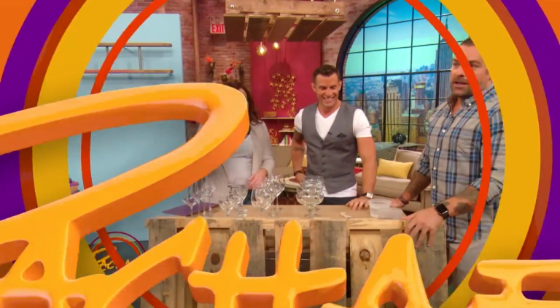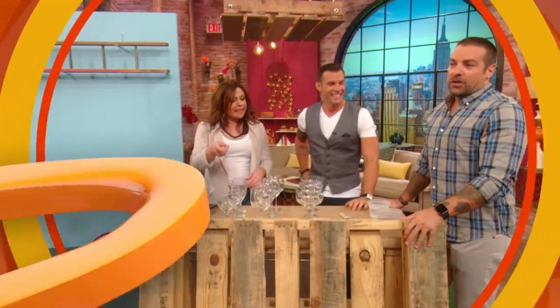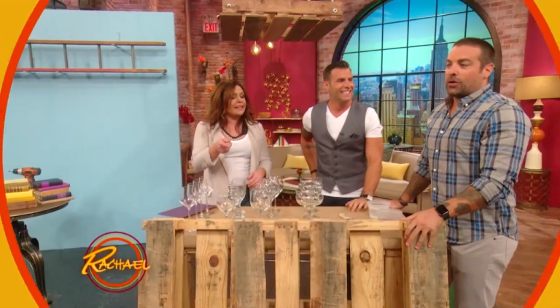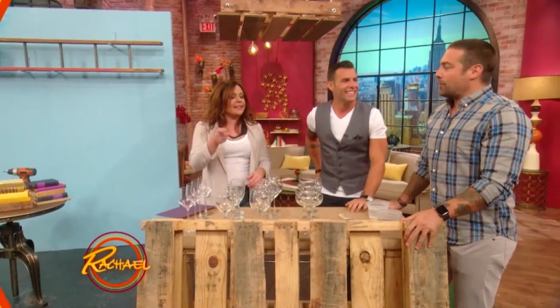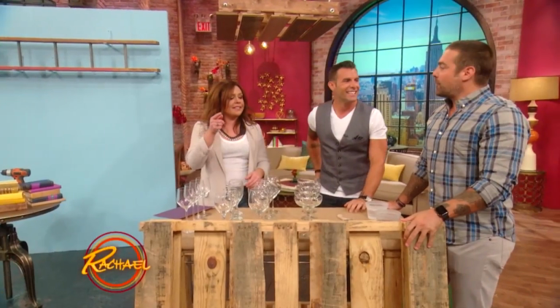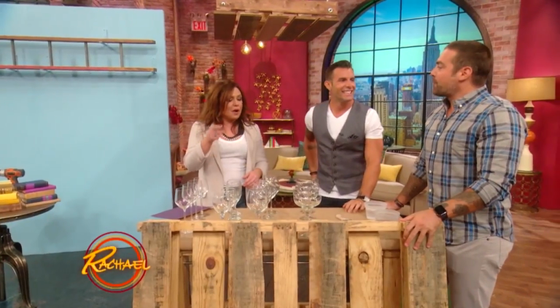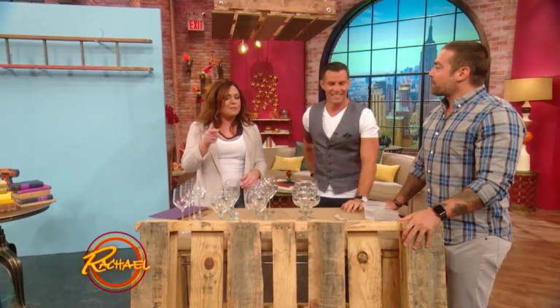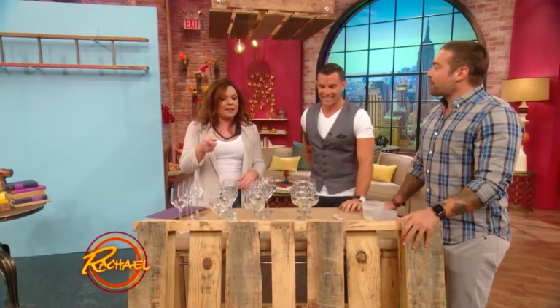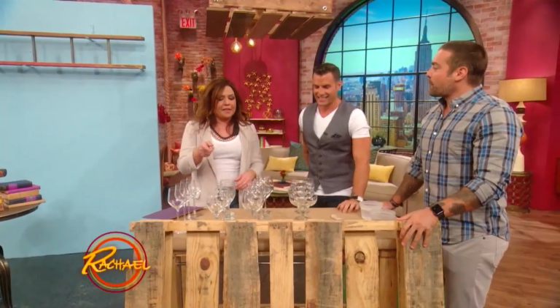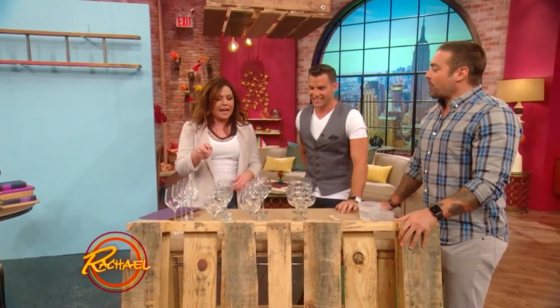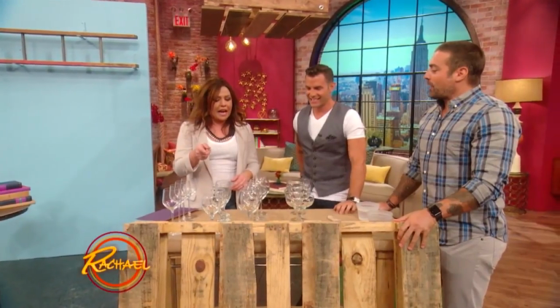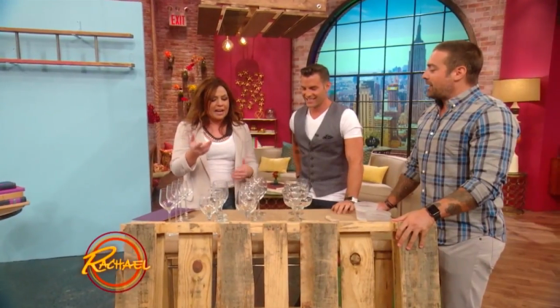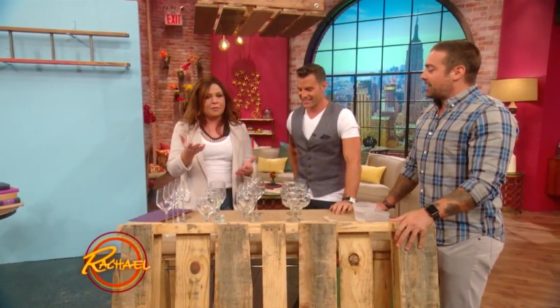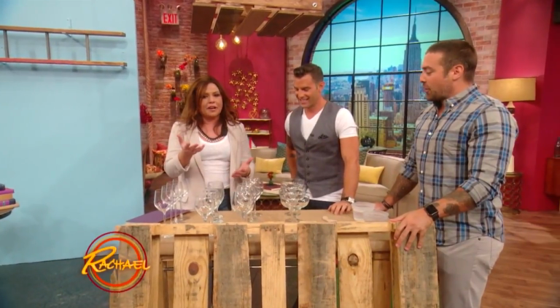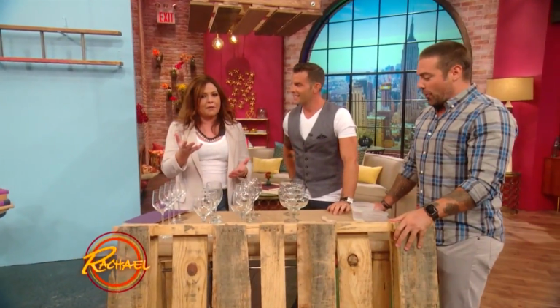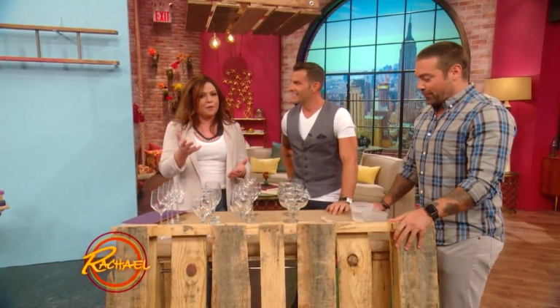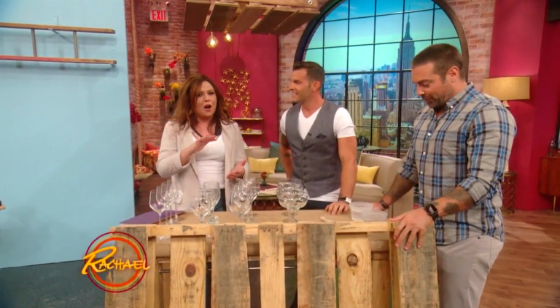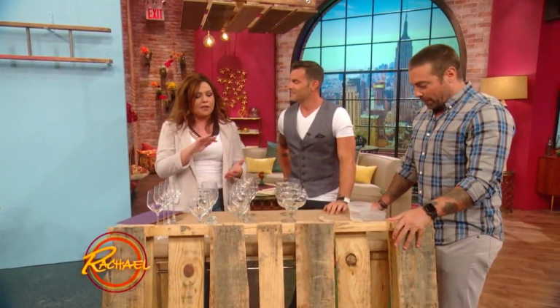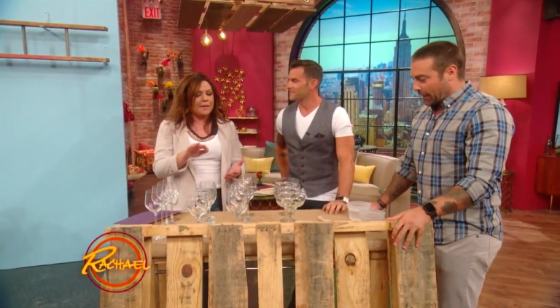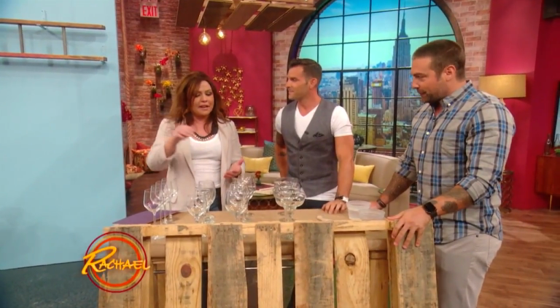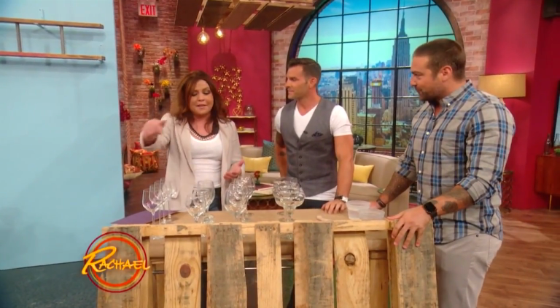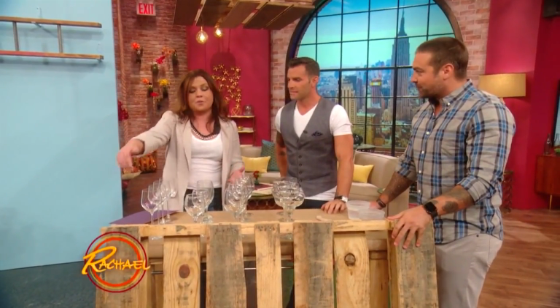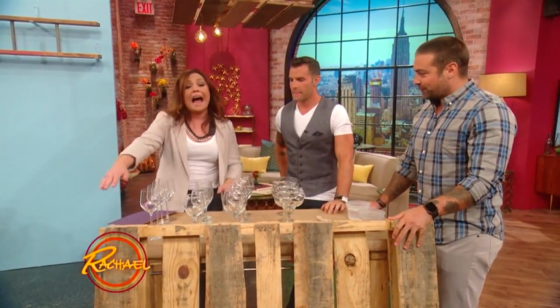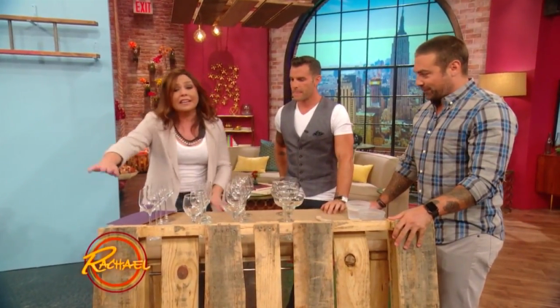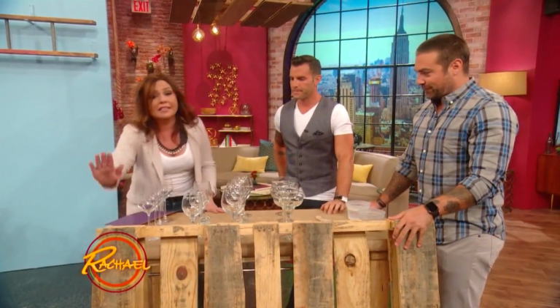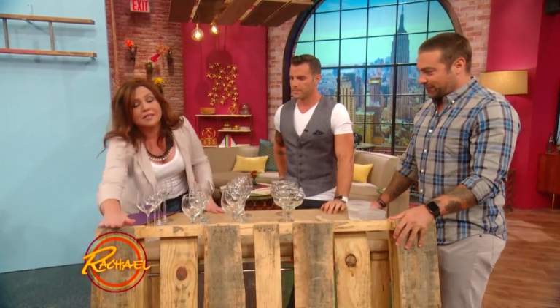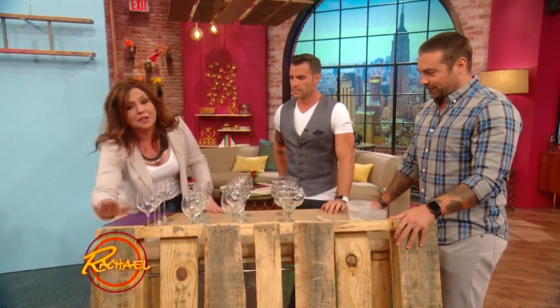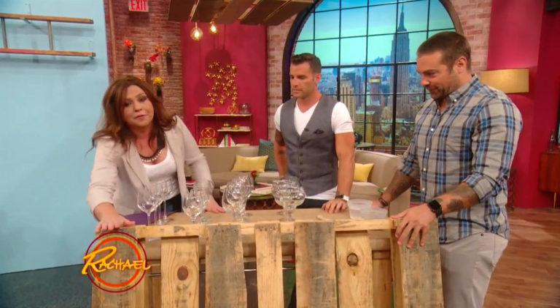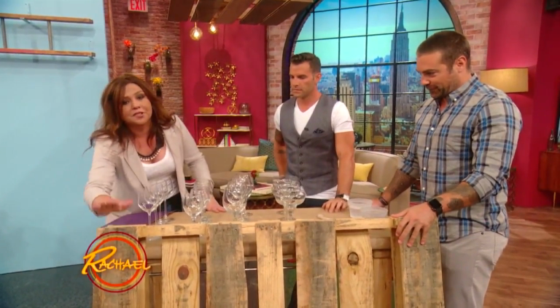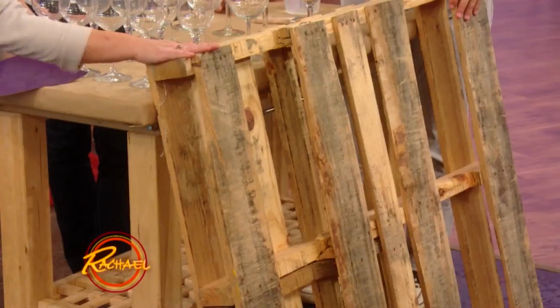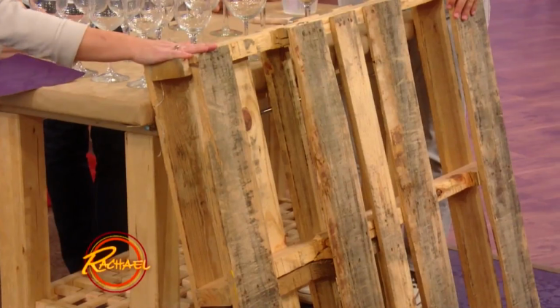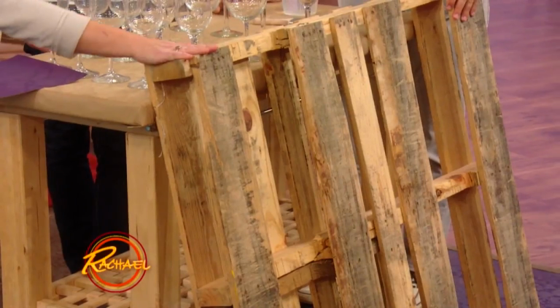This is the most brilliant thing. I've been working in food all of my life. These are pallets — this is what the food is delivered on.